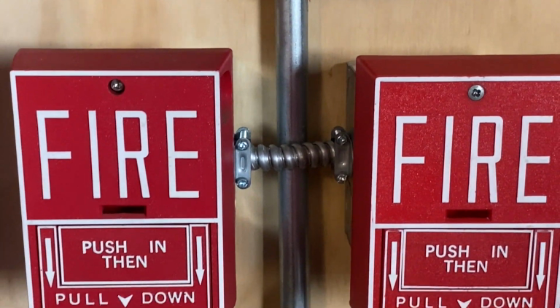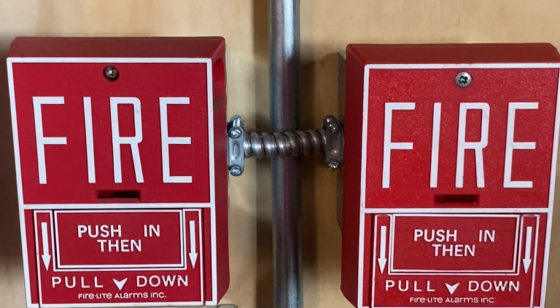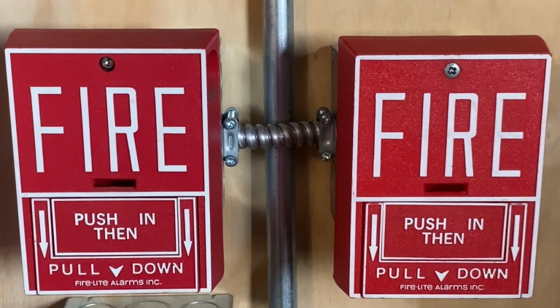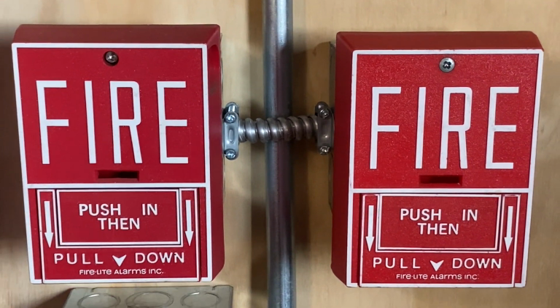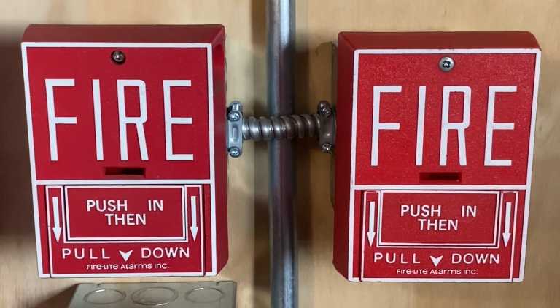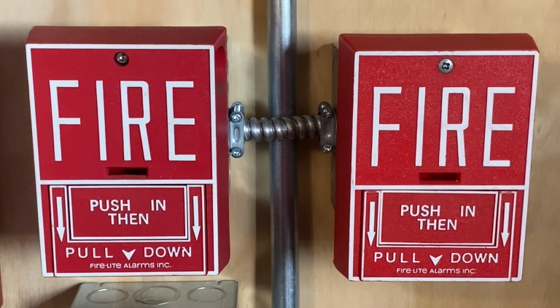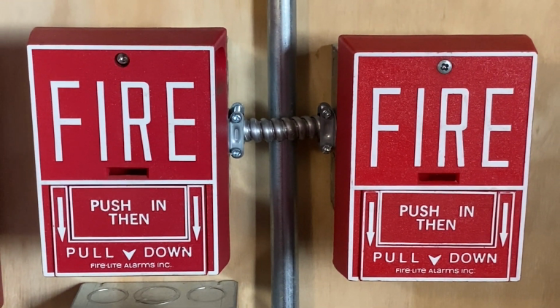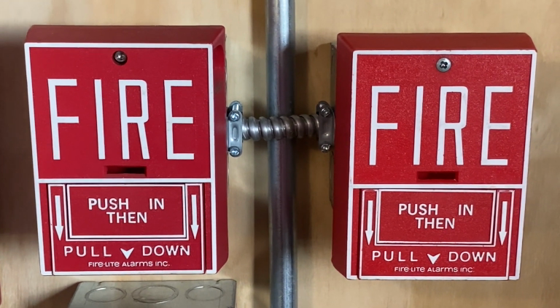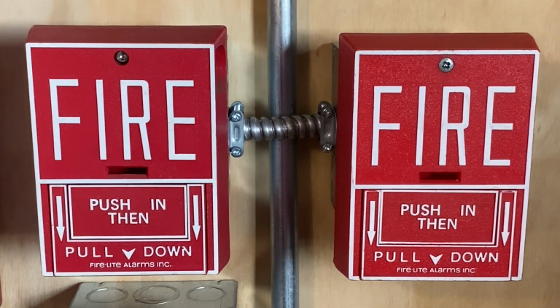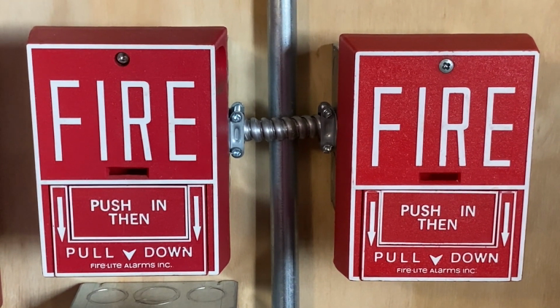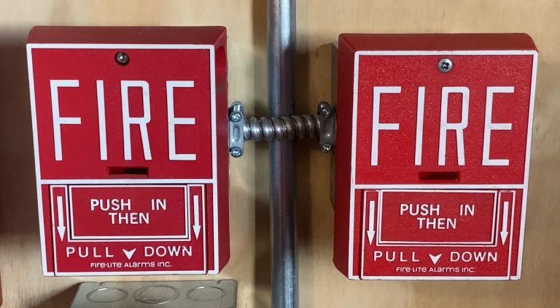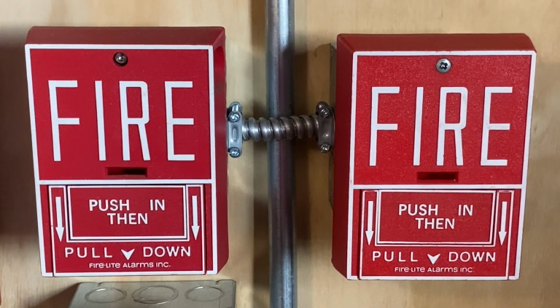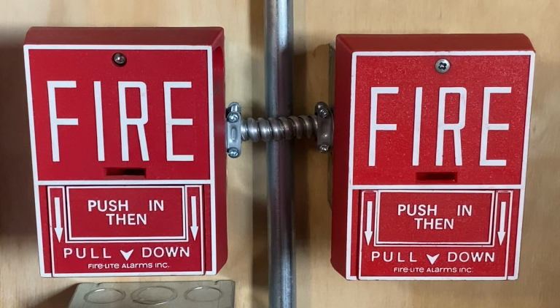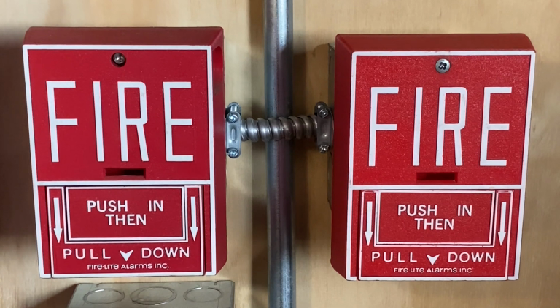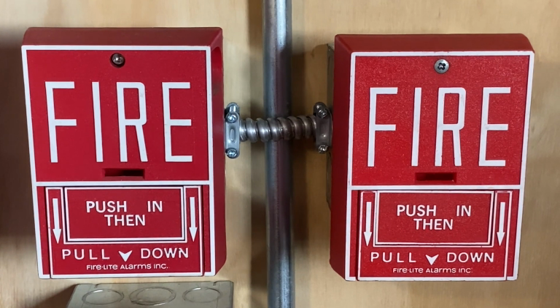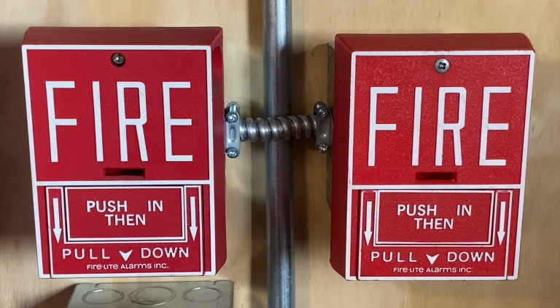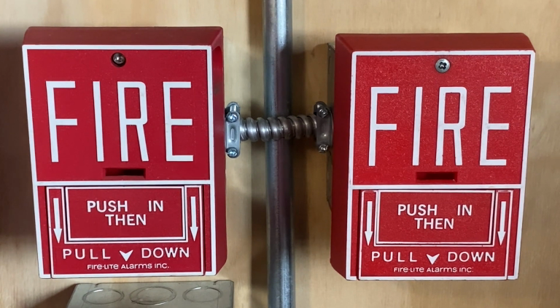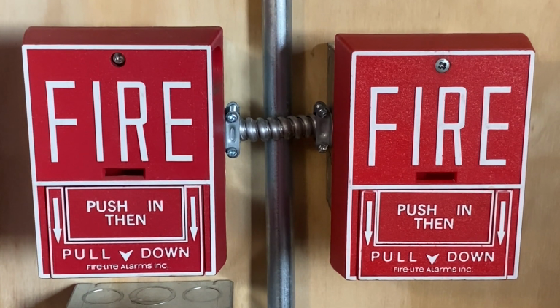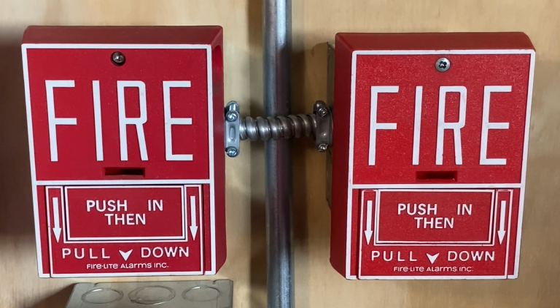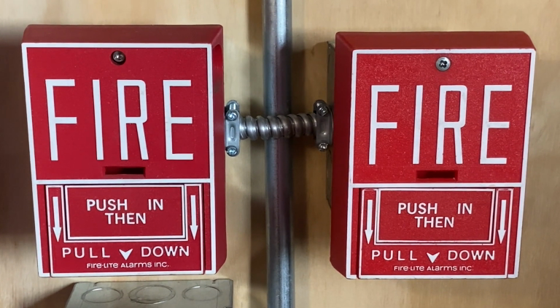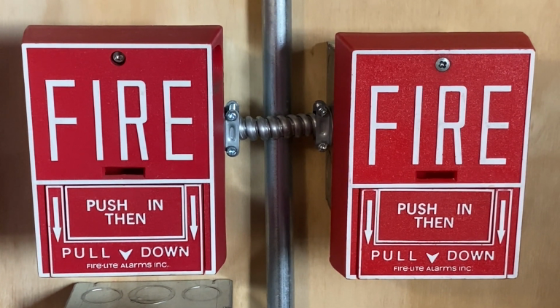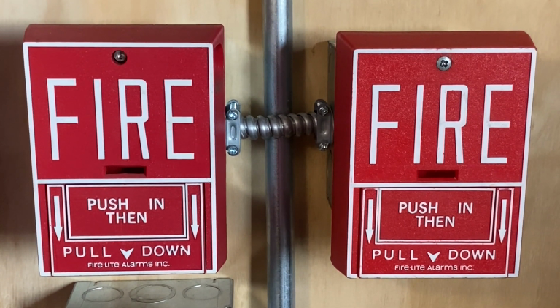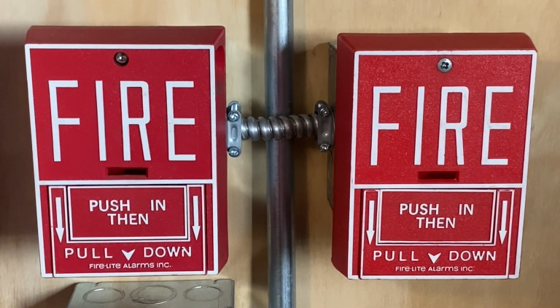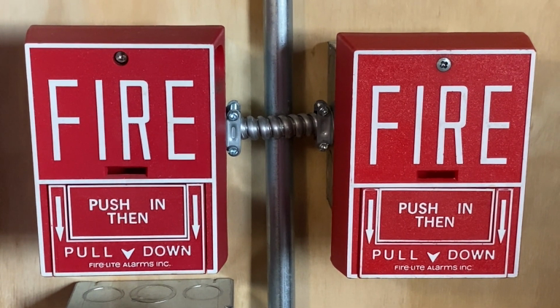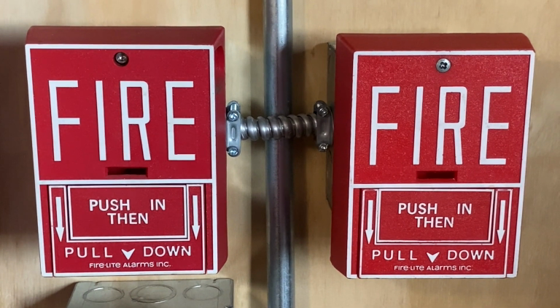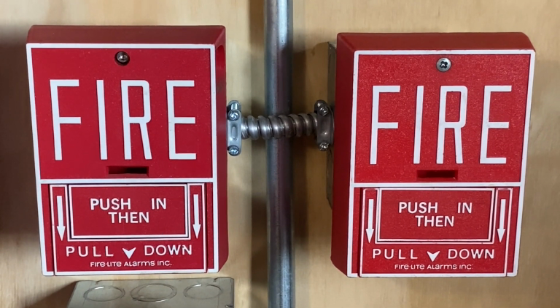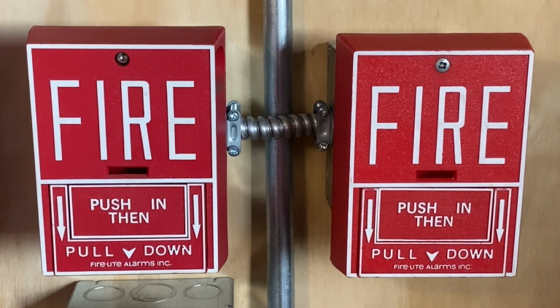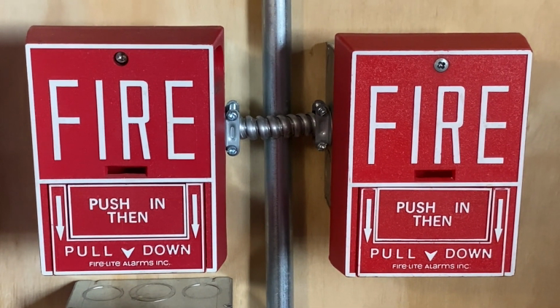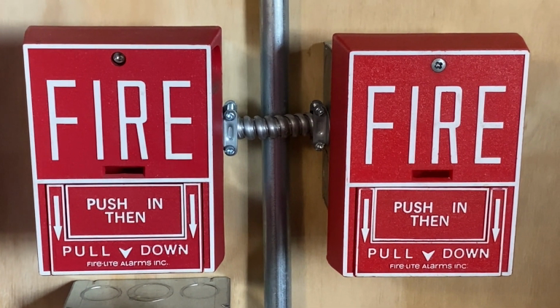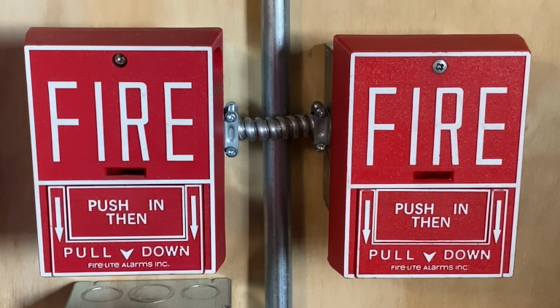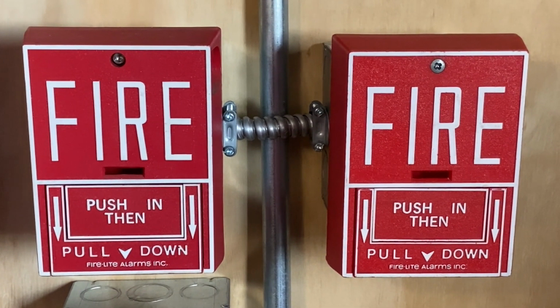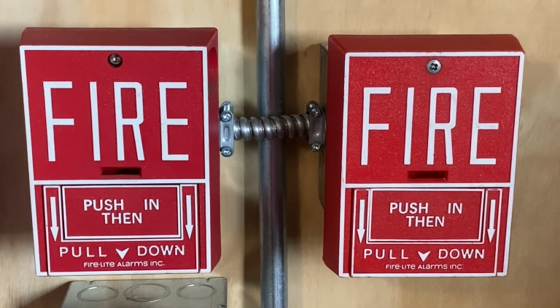Below the test switch we have two pull stations, both of them are the same. On the left we have a Firelight BG10, and on the right we have a Firelight BG10.